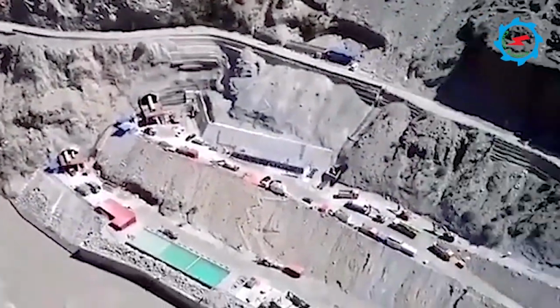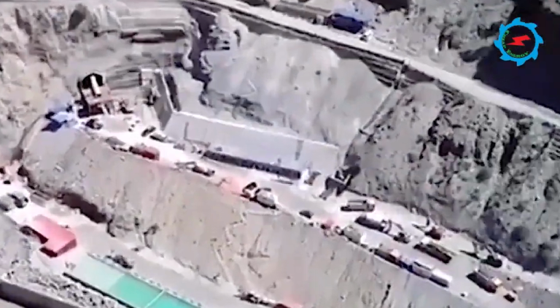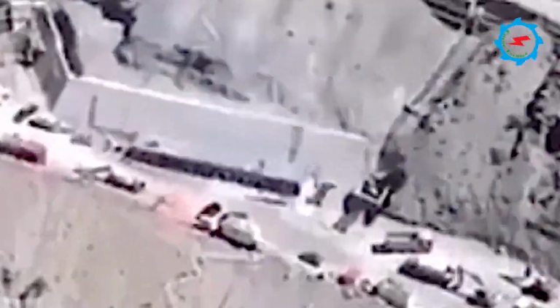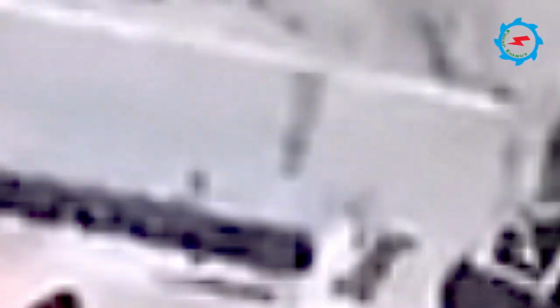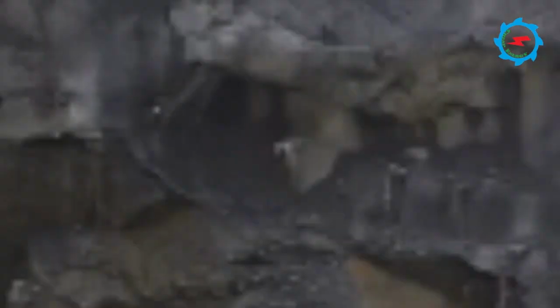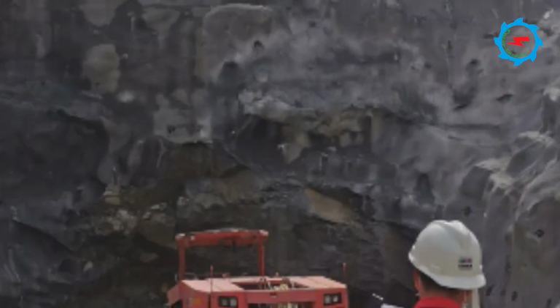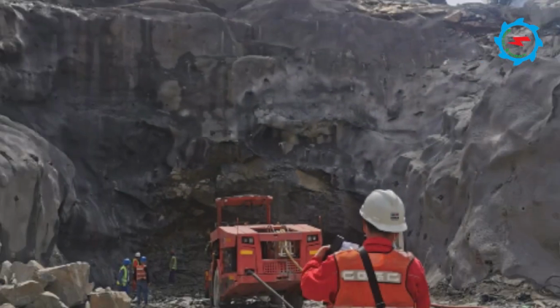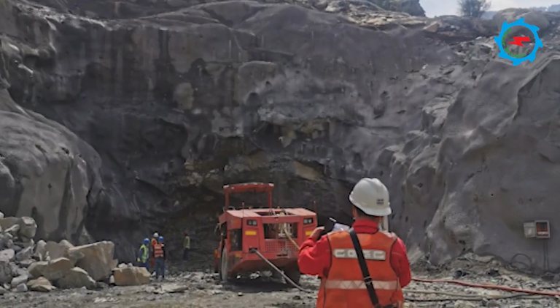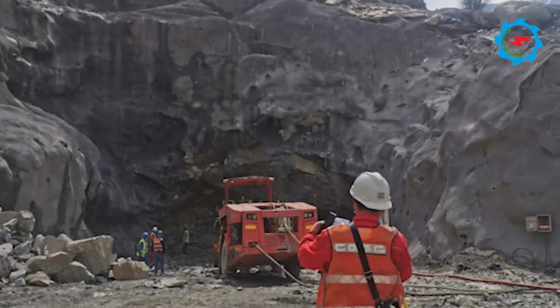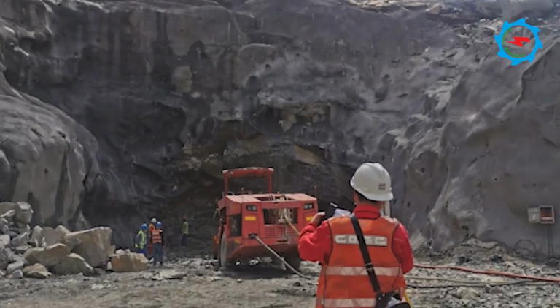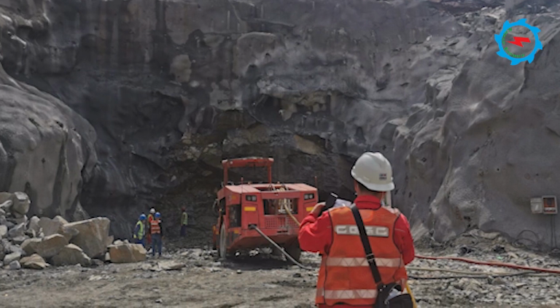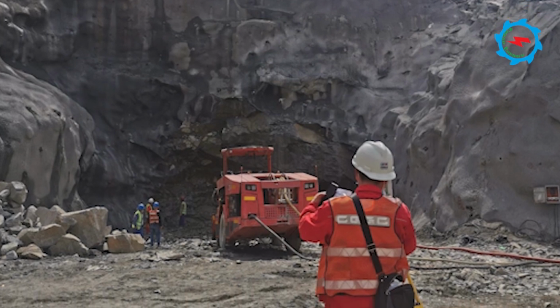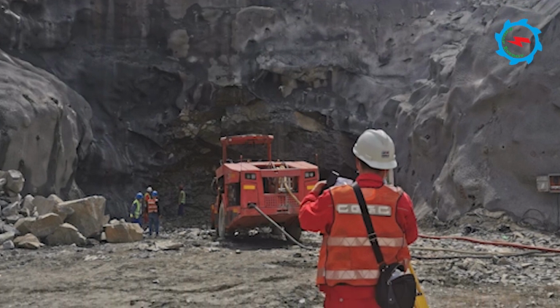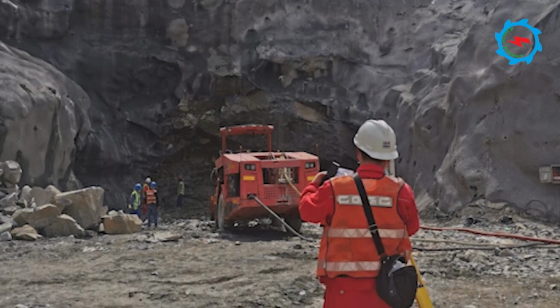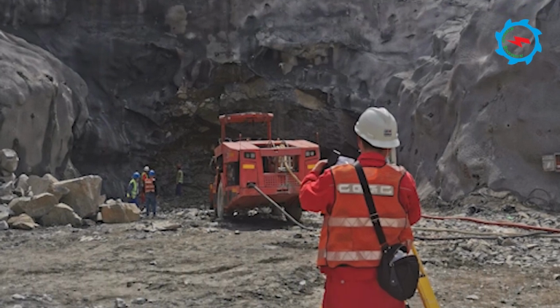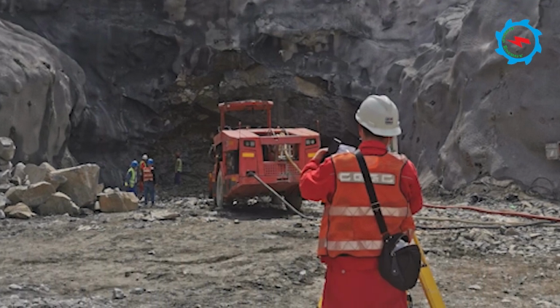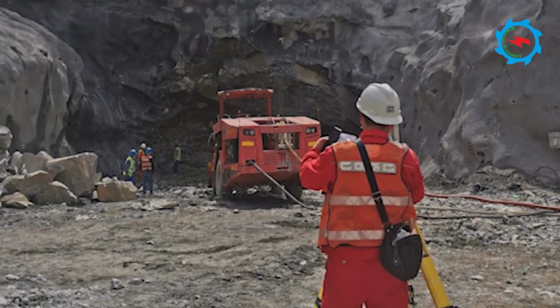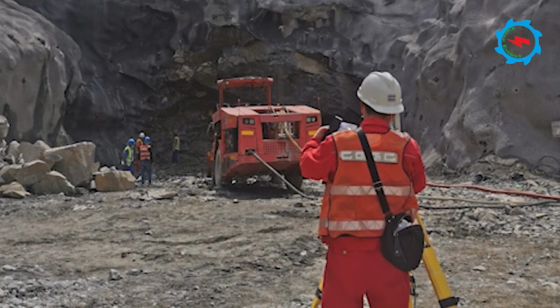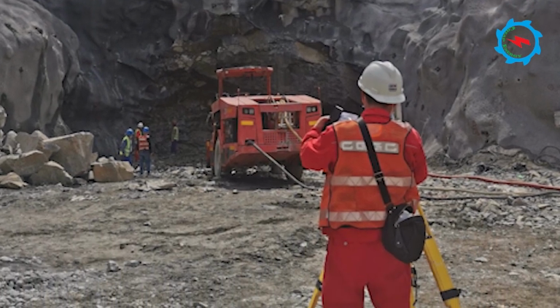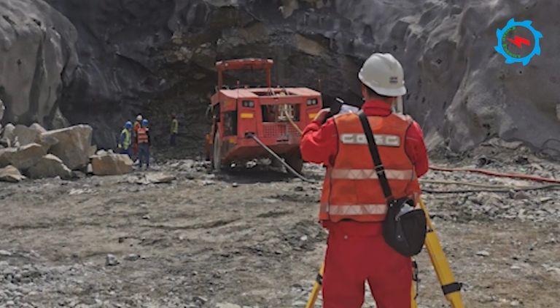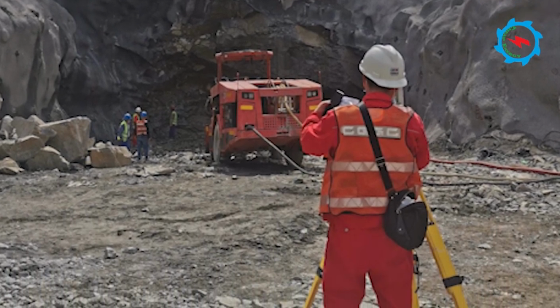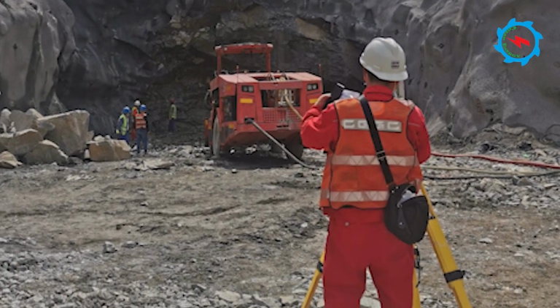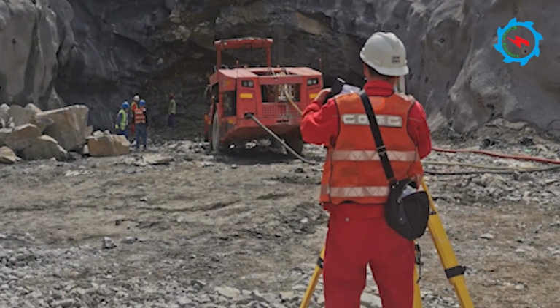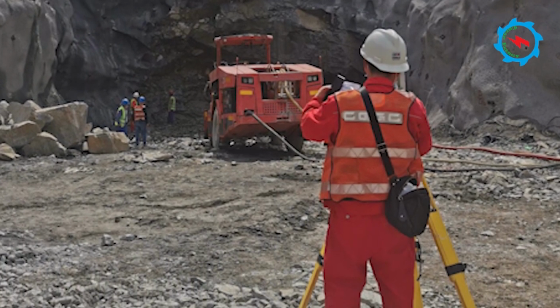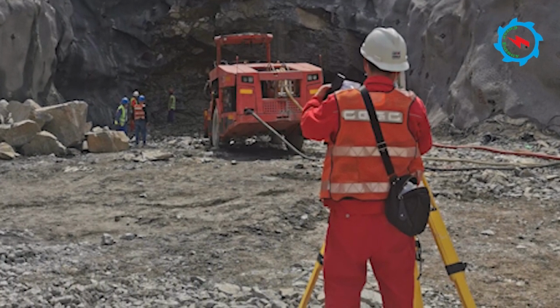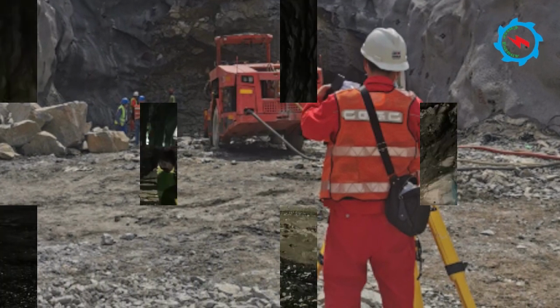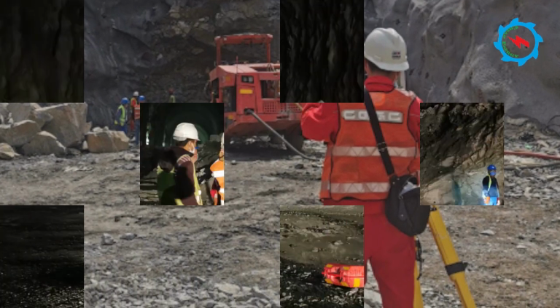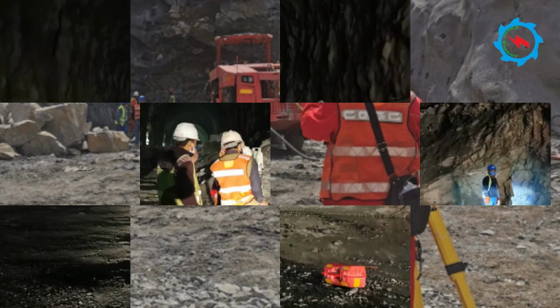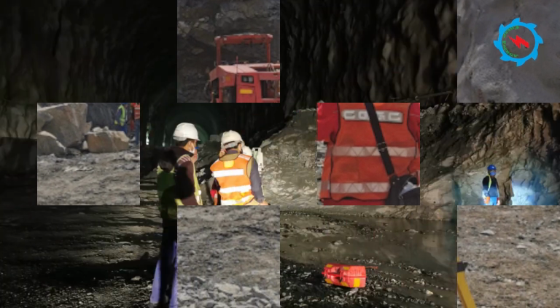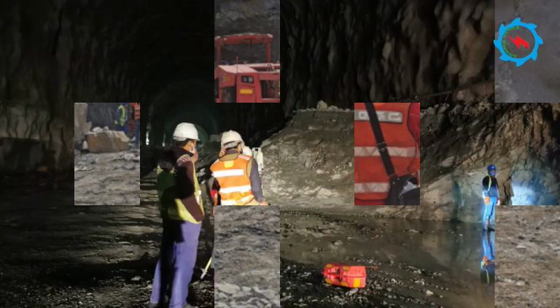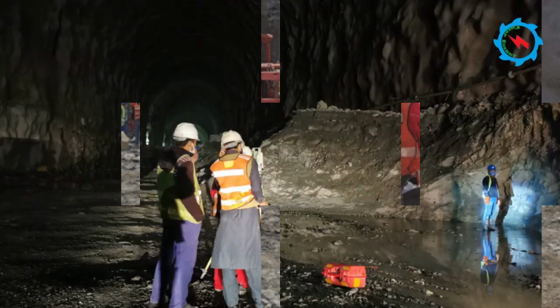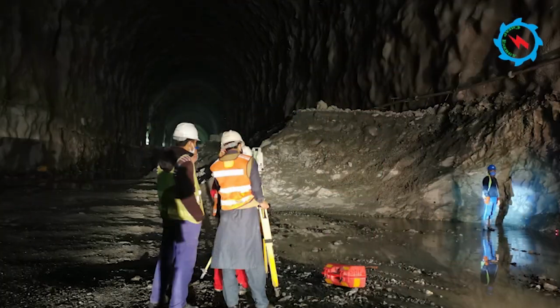The excavation of the underground powerhouse benching, transformer hull, and other auxiliary structures are in progress.